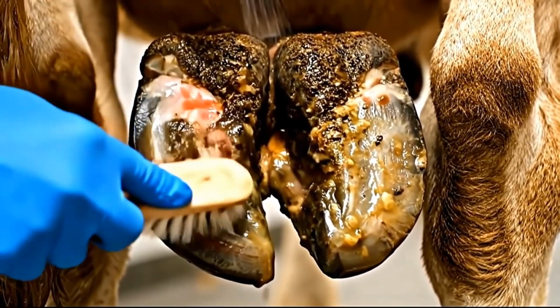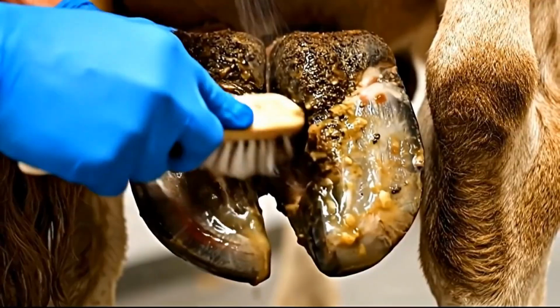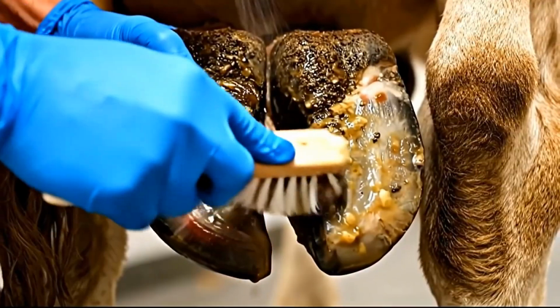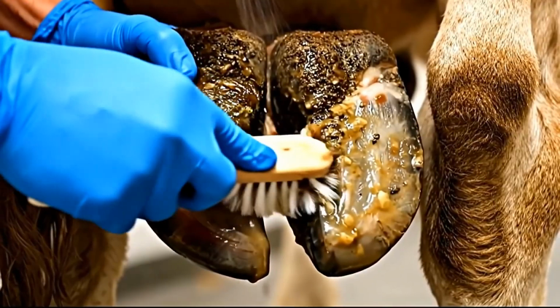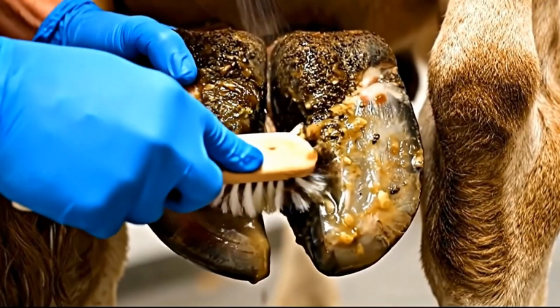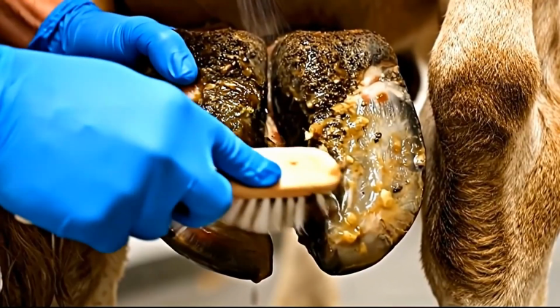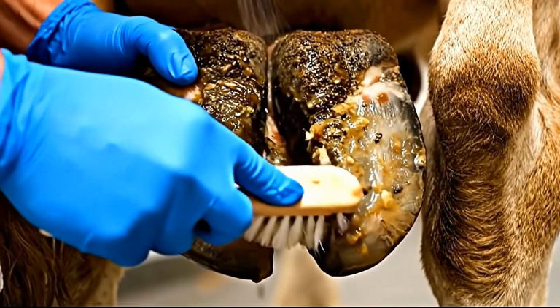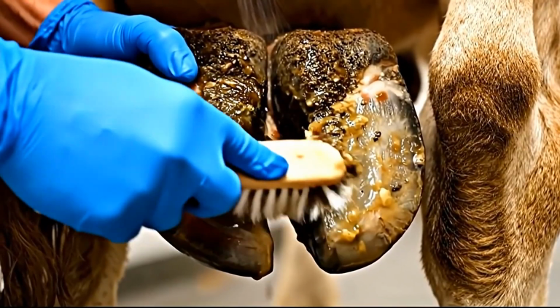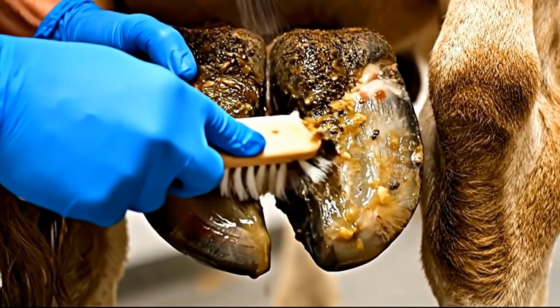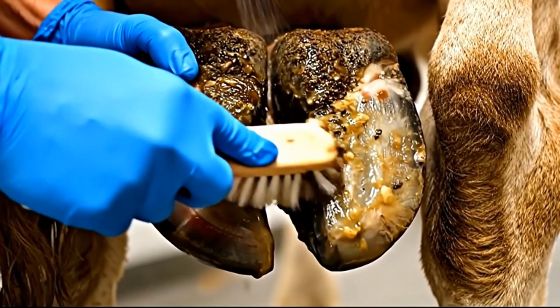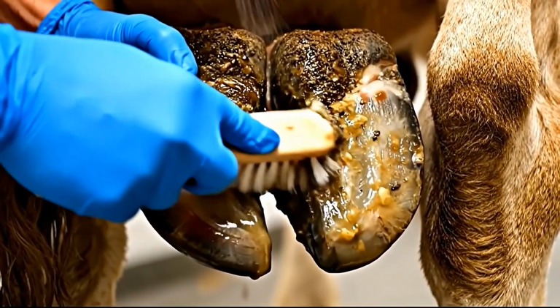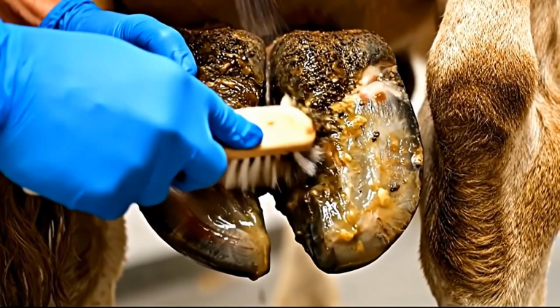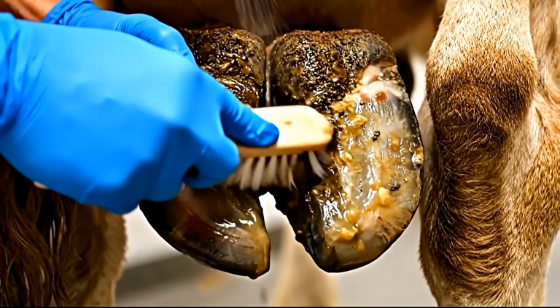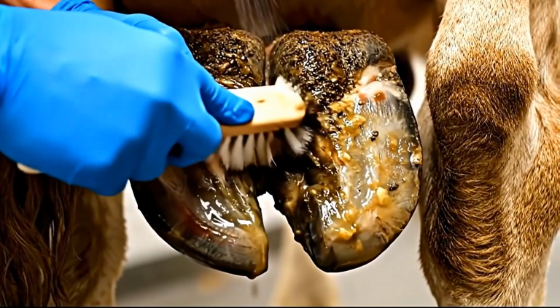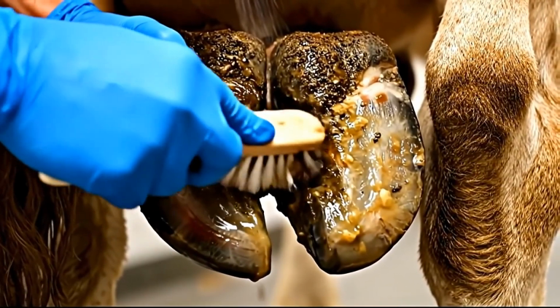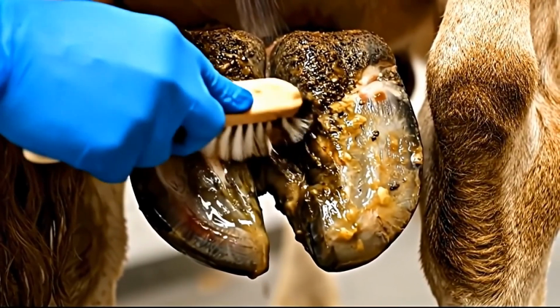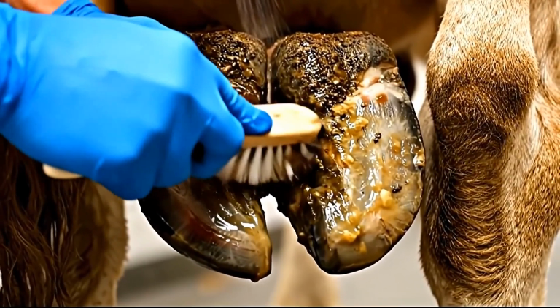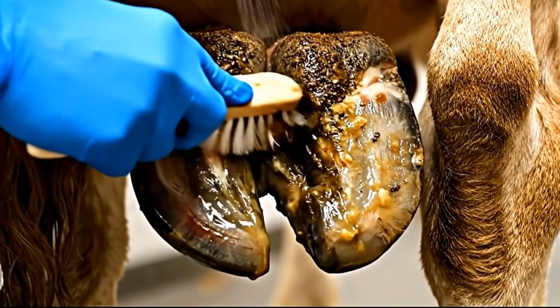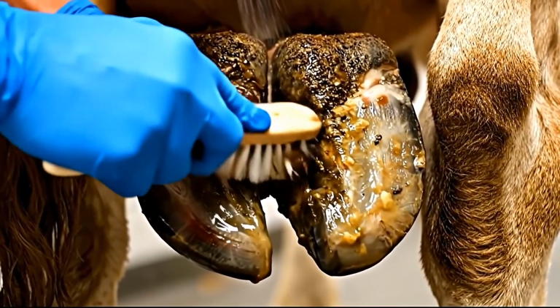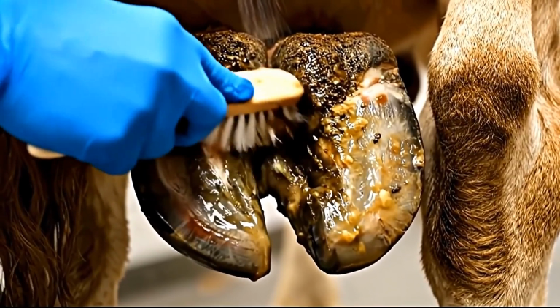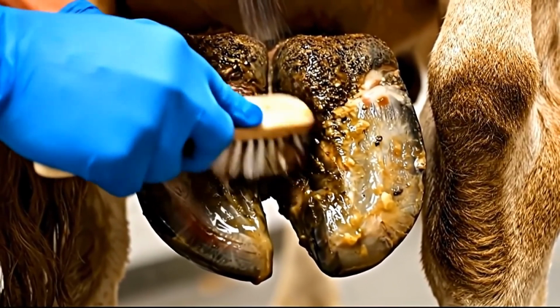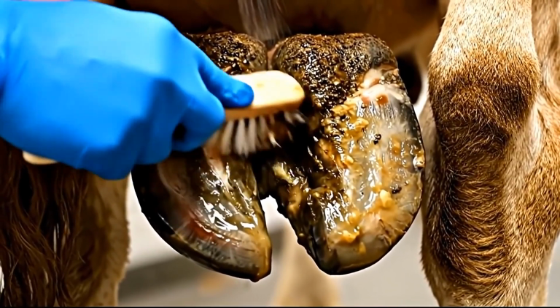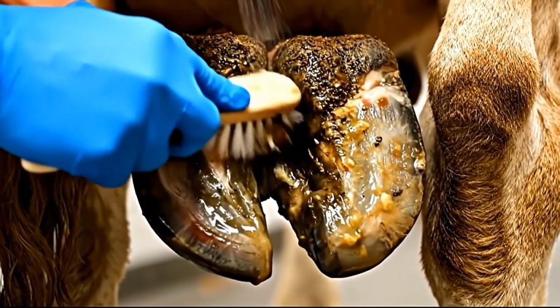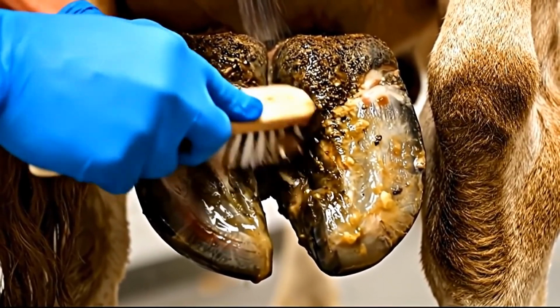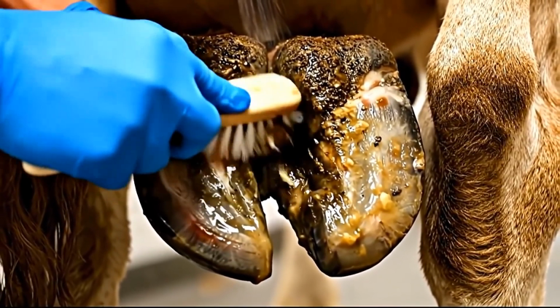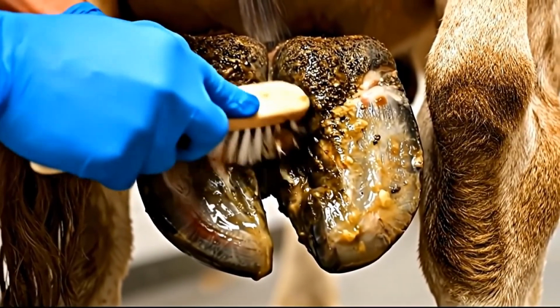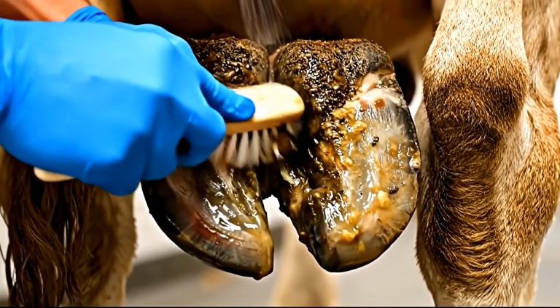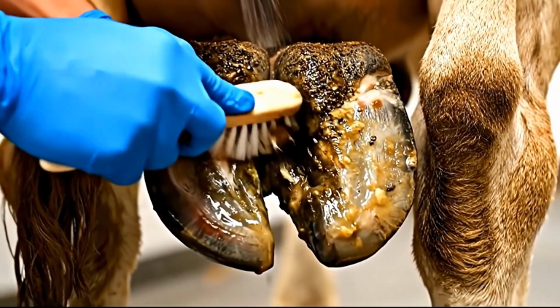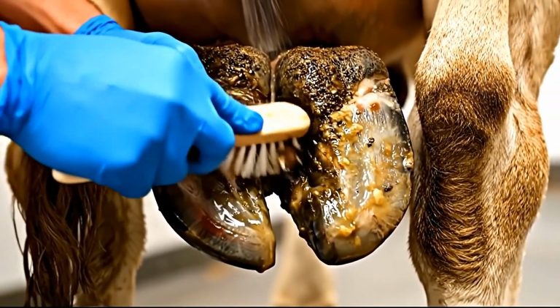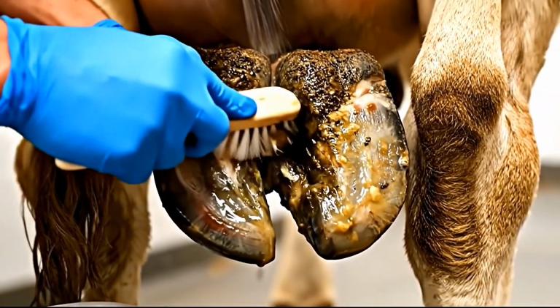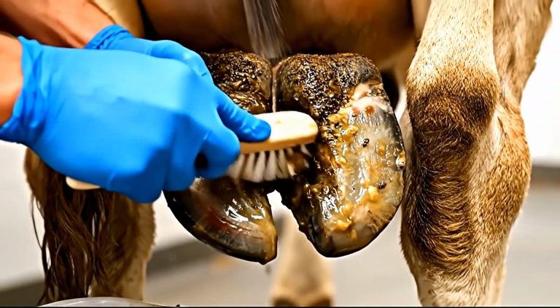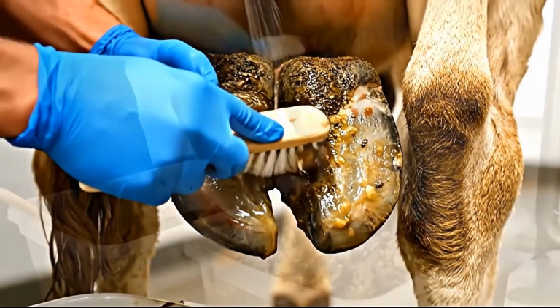This is everything we removed. That's the massive amount of infected material that was contaminating this single cavity.